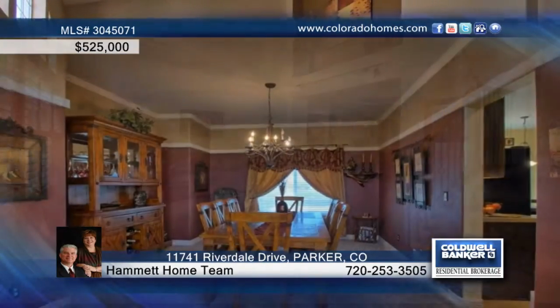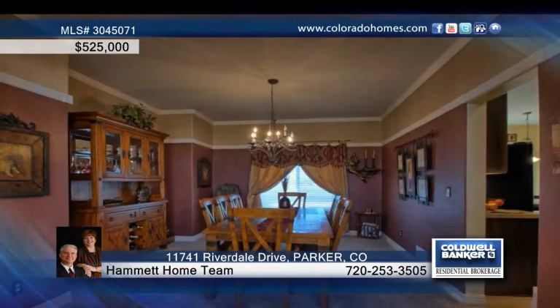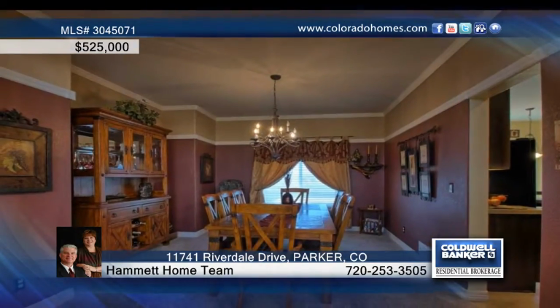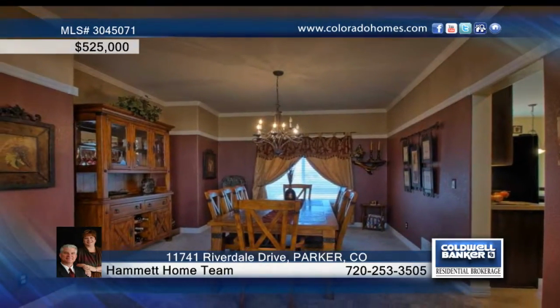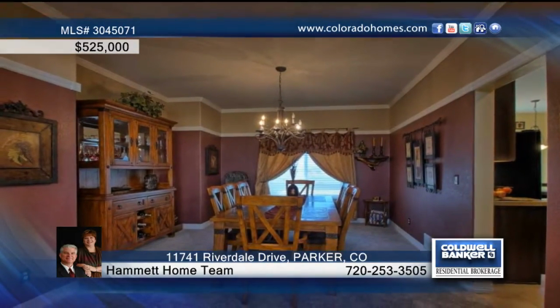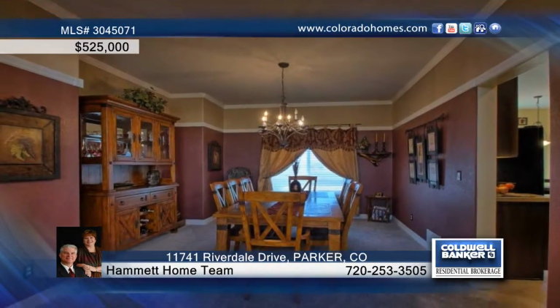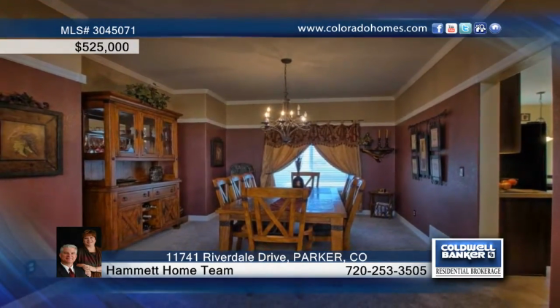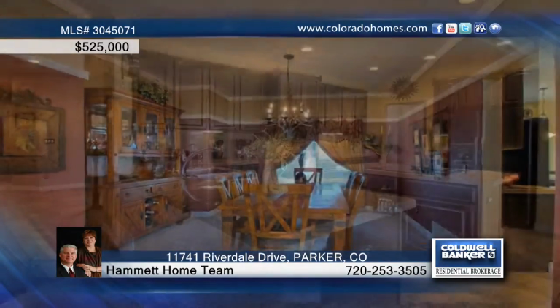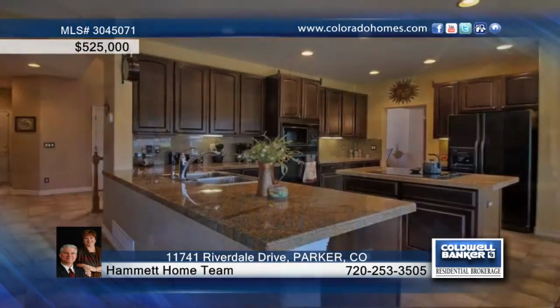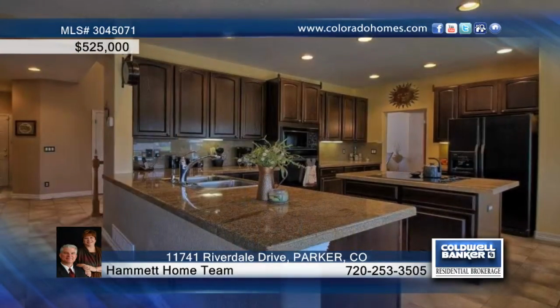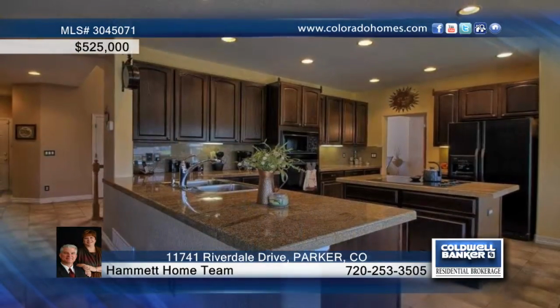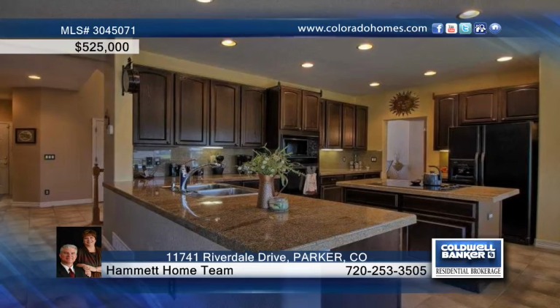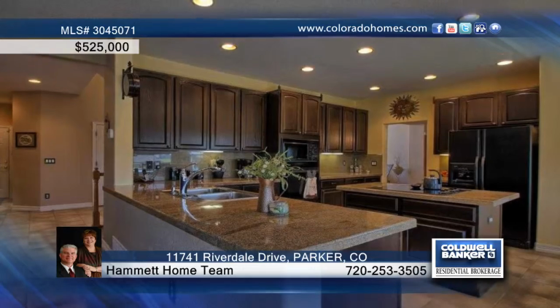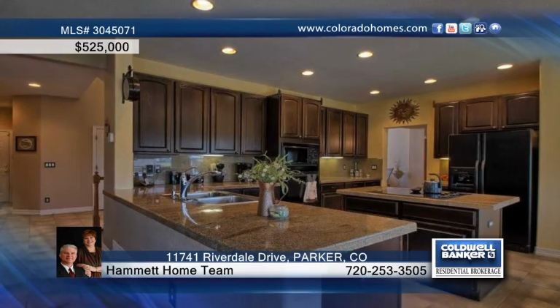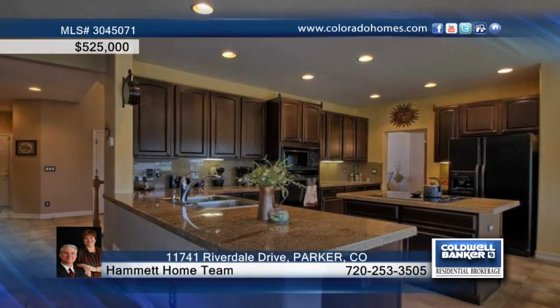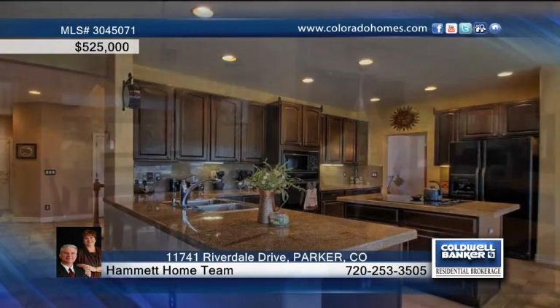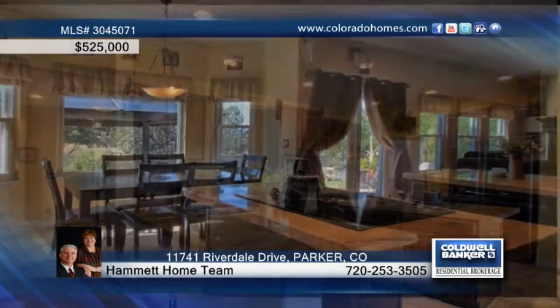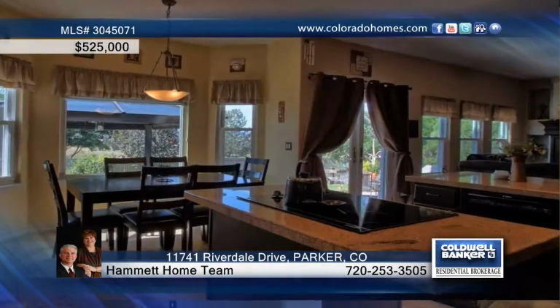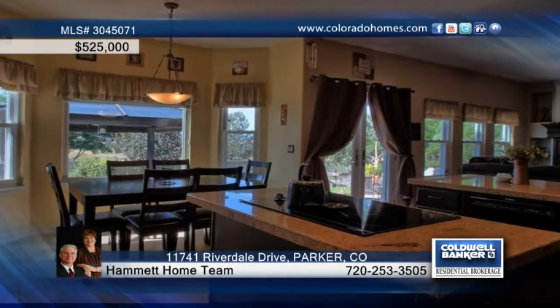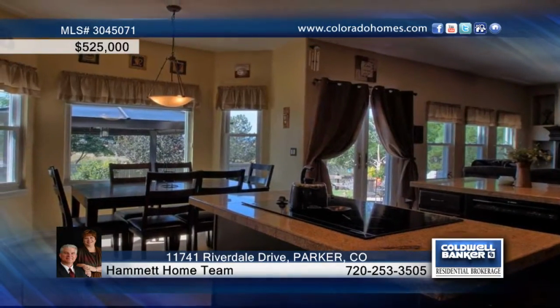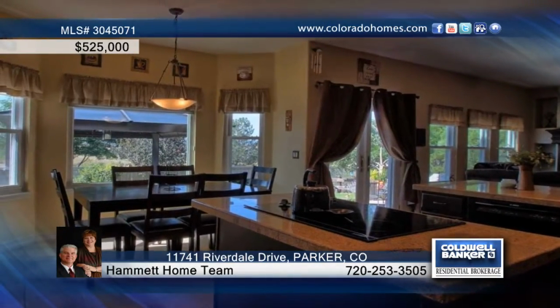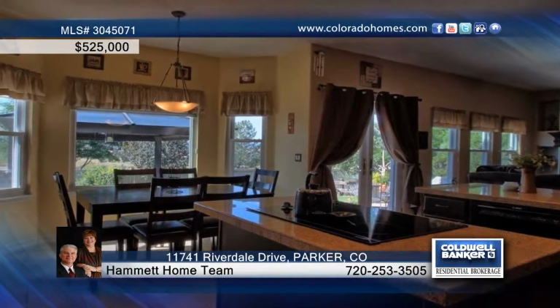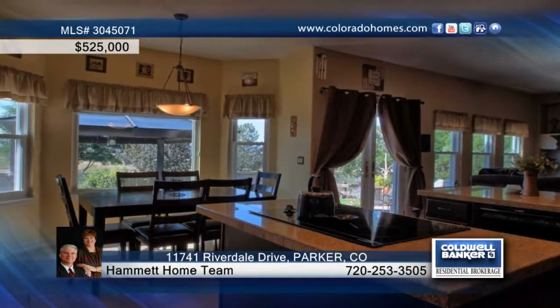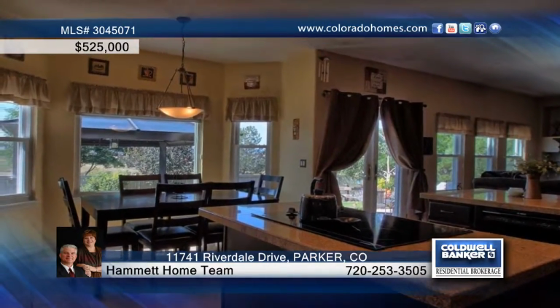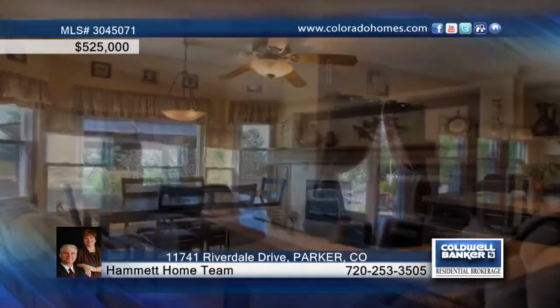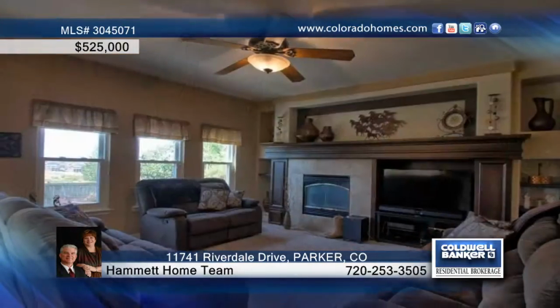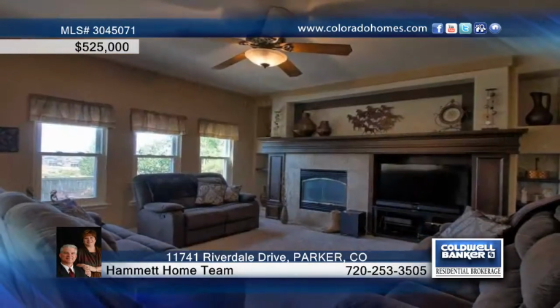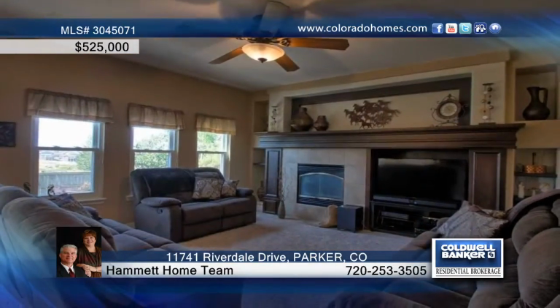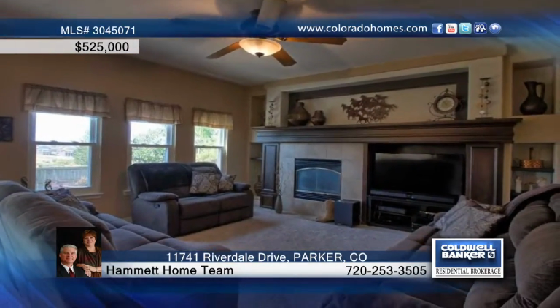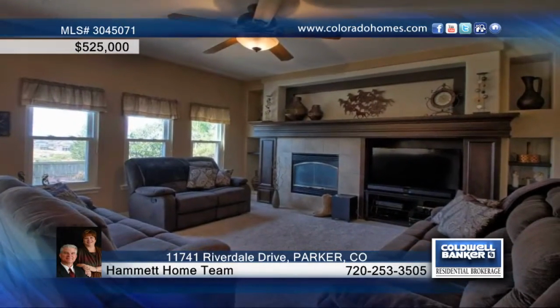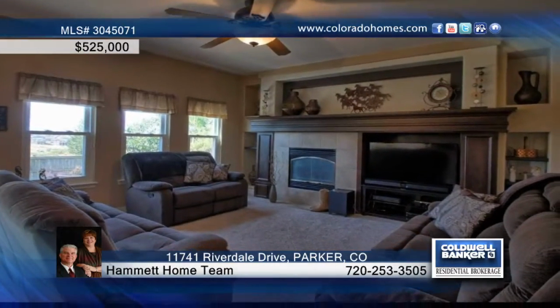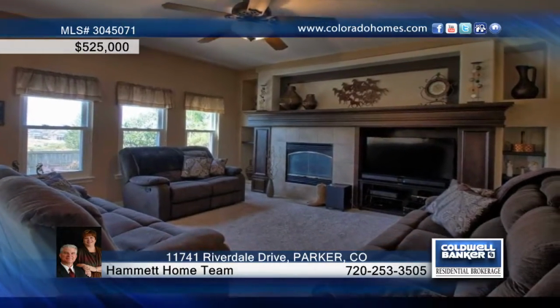Enjoy formal dinners in the nice dining room and imagine having breakfast in the bay windowed kitchen nook with views of Pikes Peak.